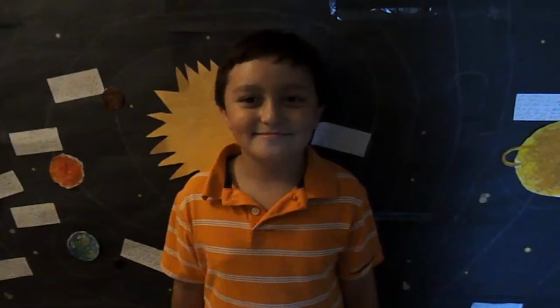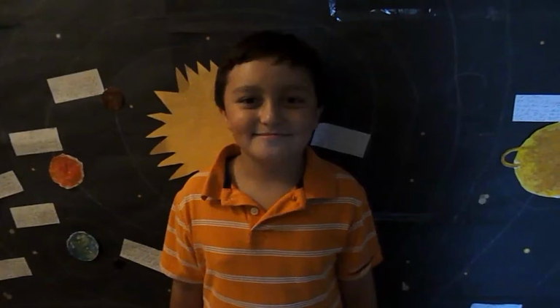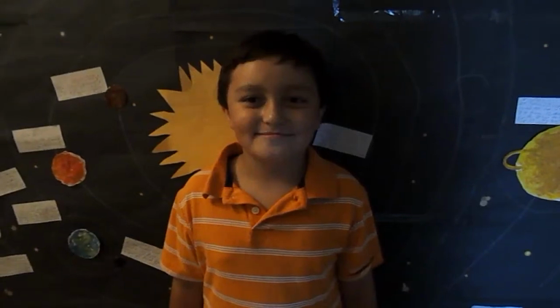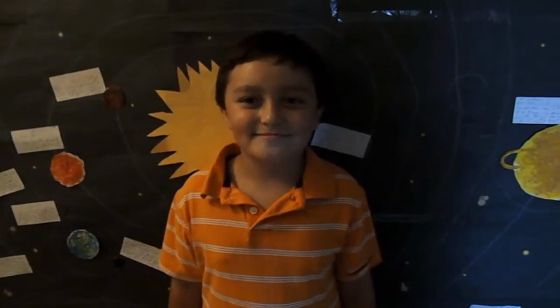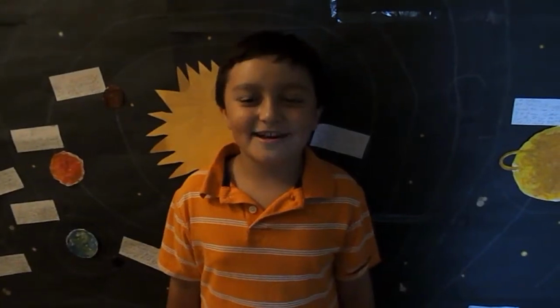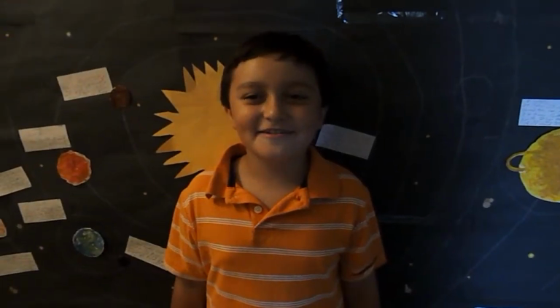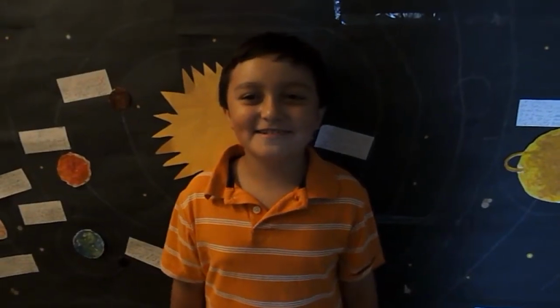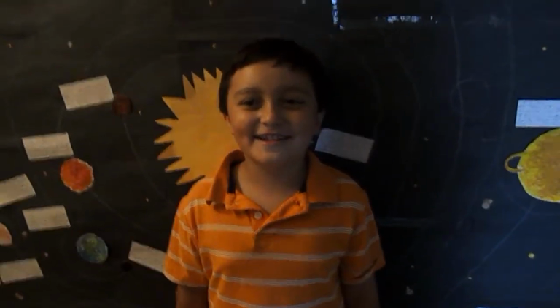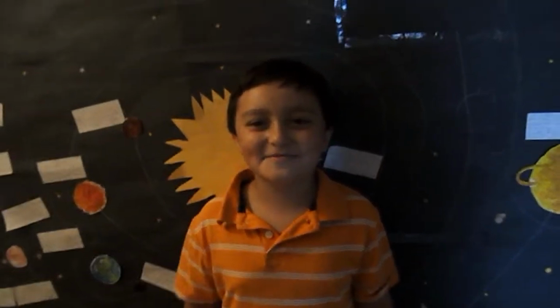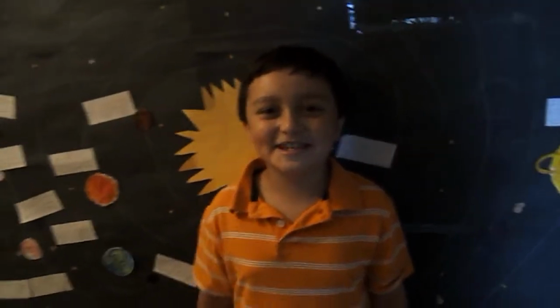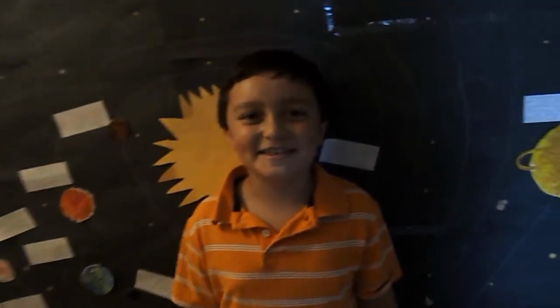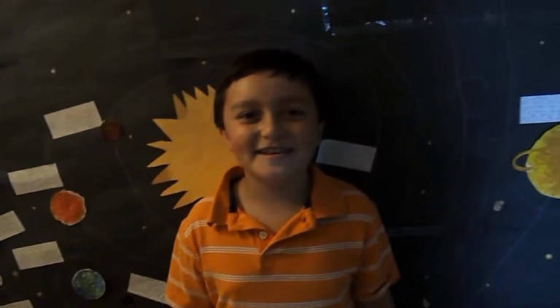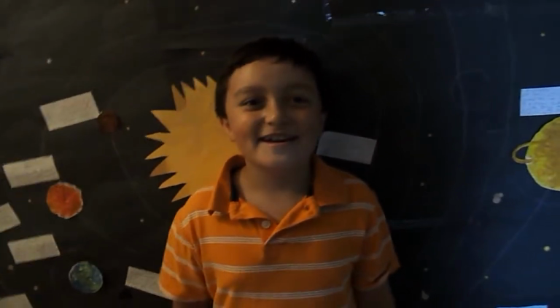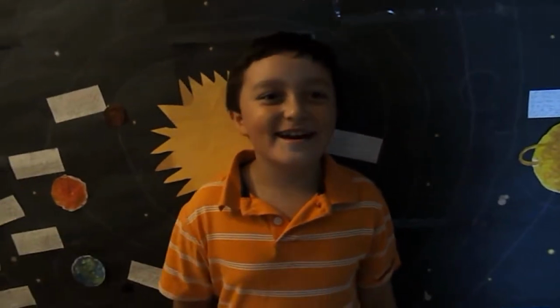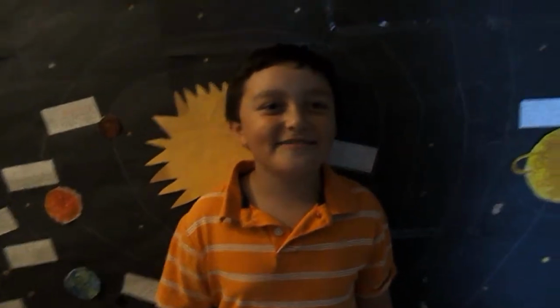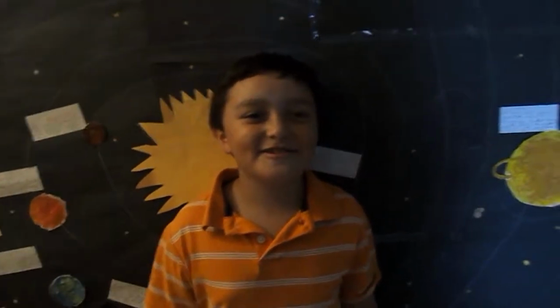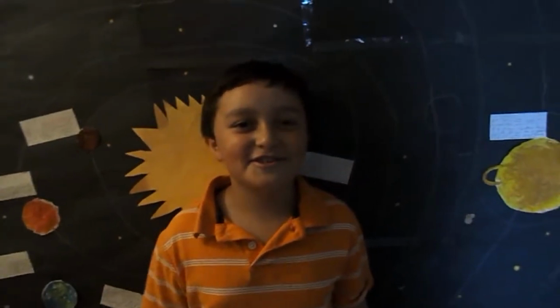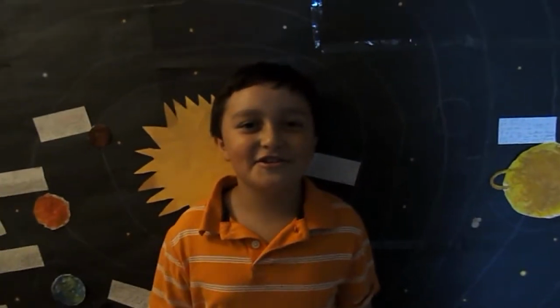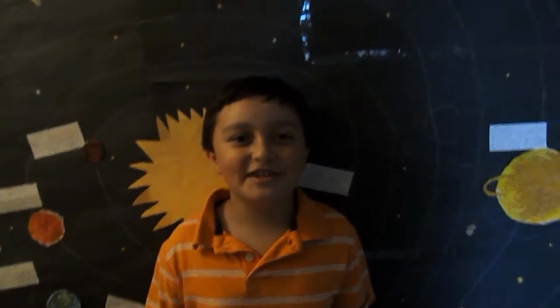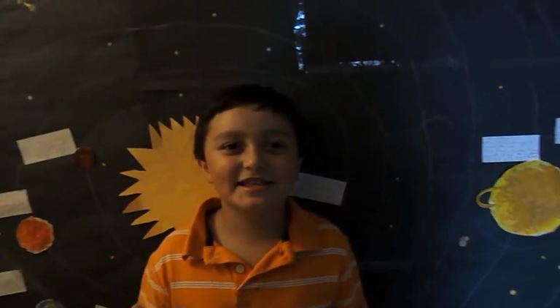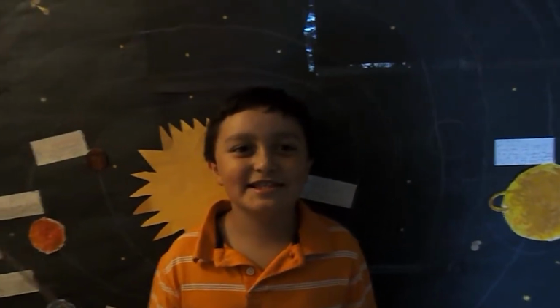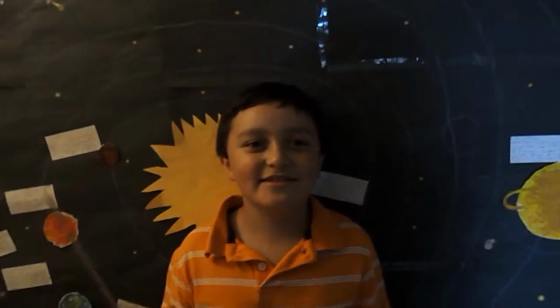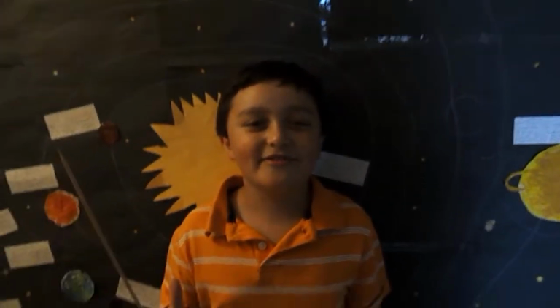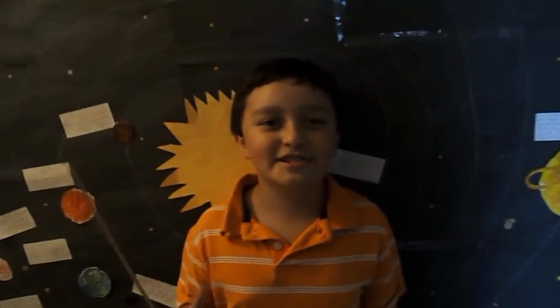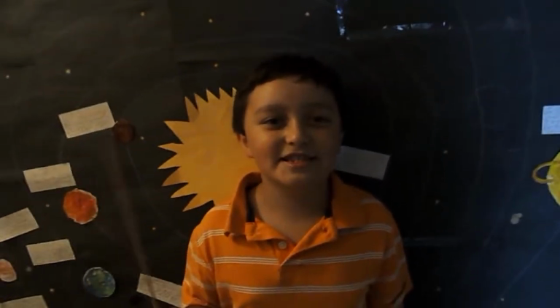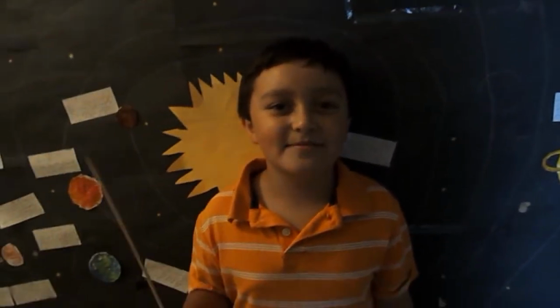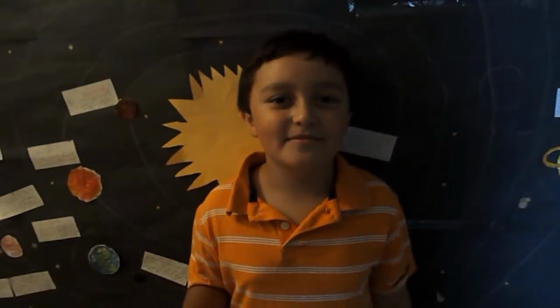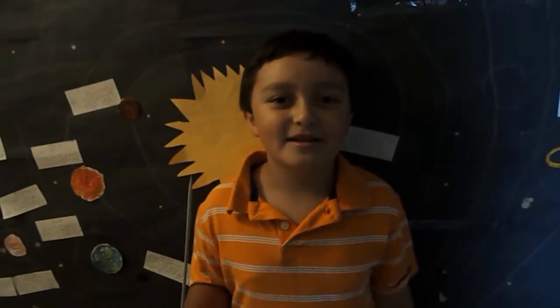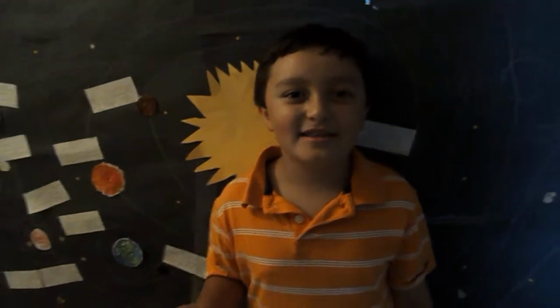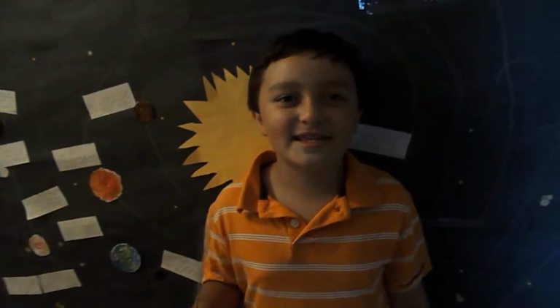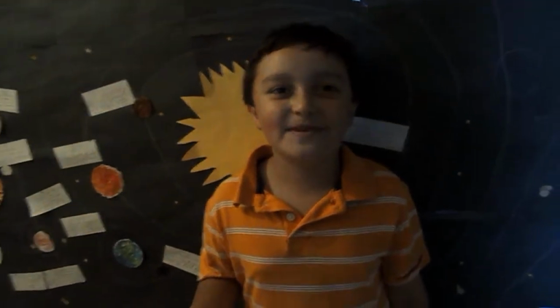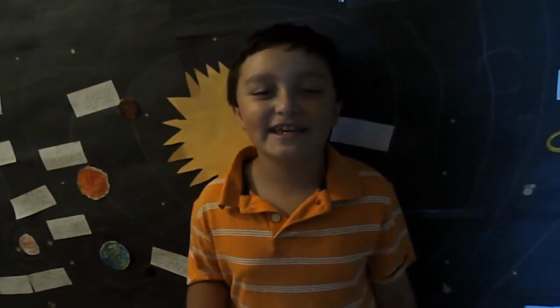Hello, my name is Nathan and I'm going to show you the solar system. Let's begin.